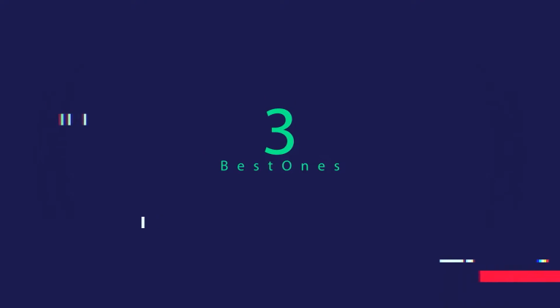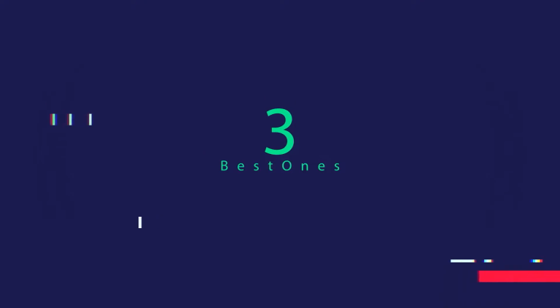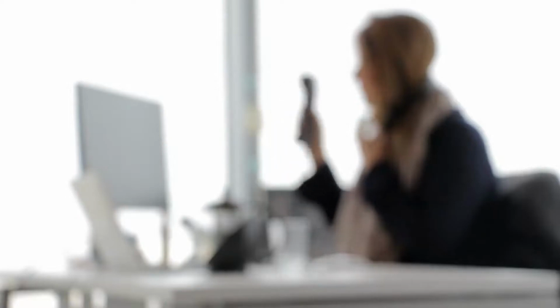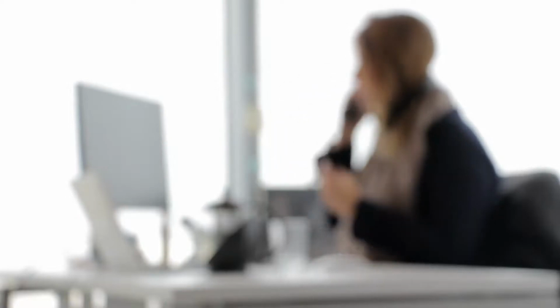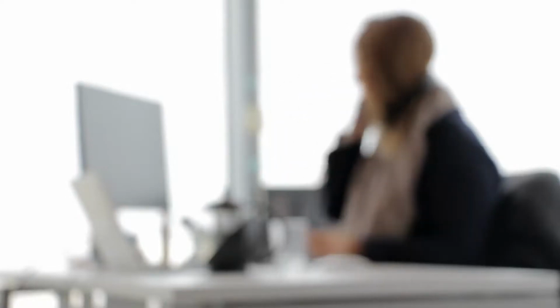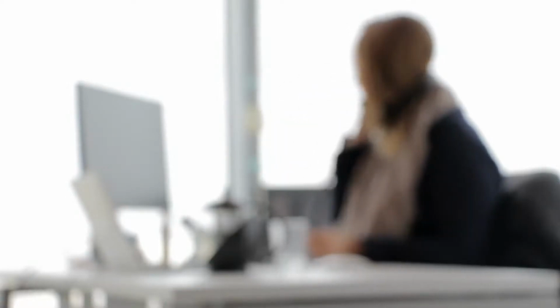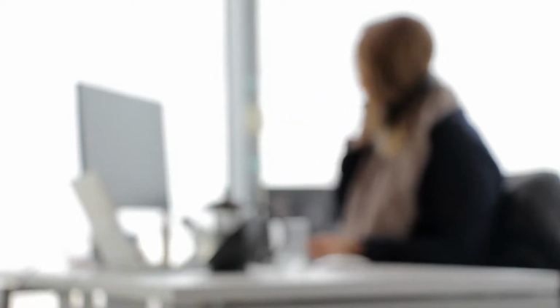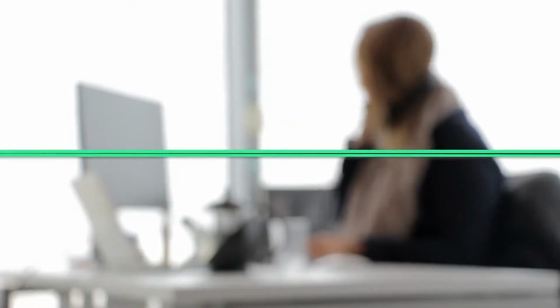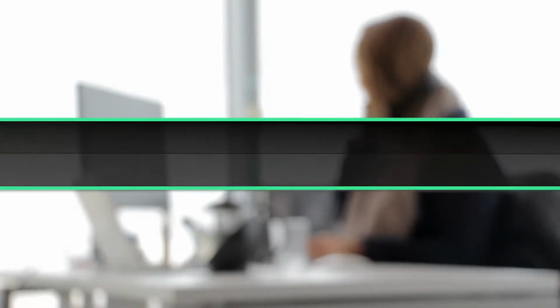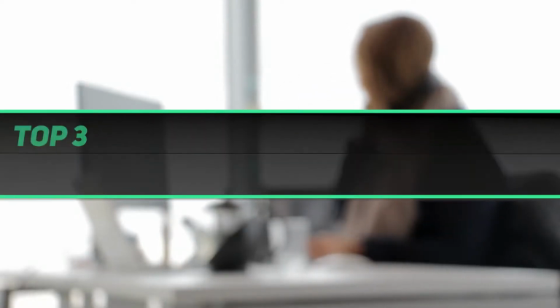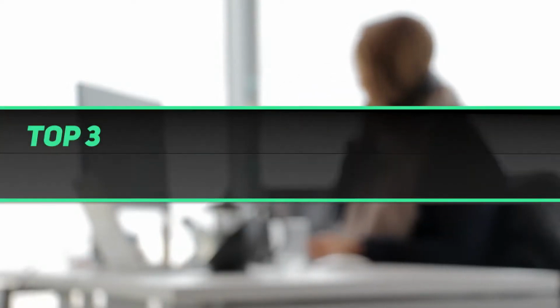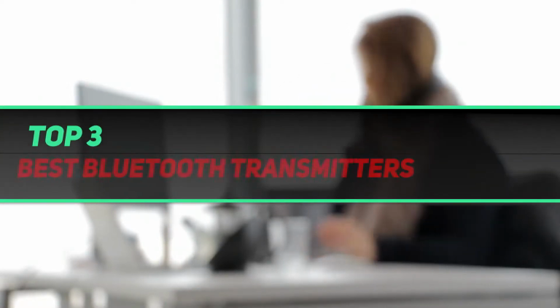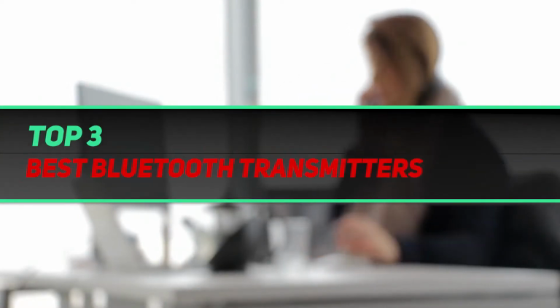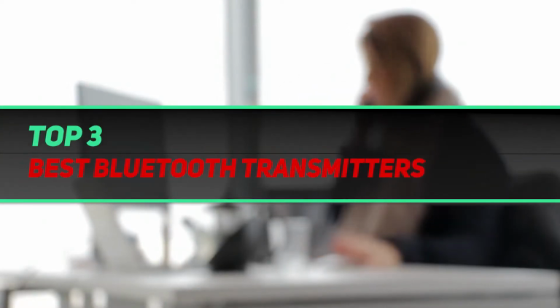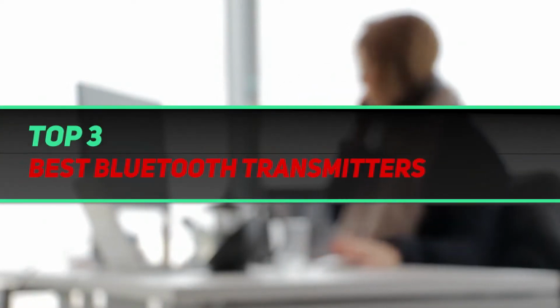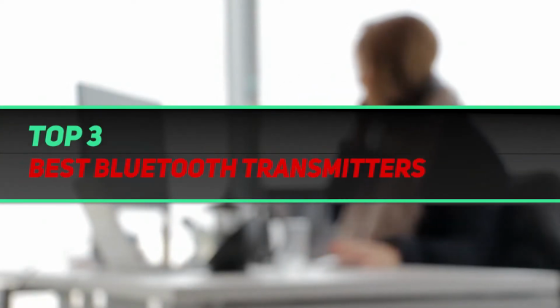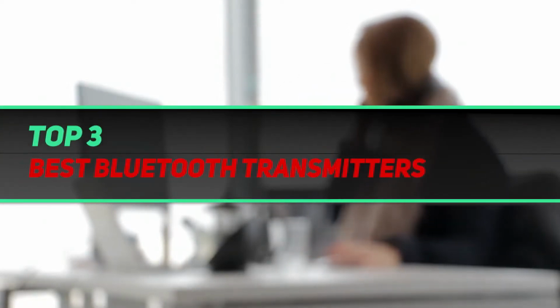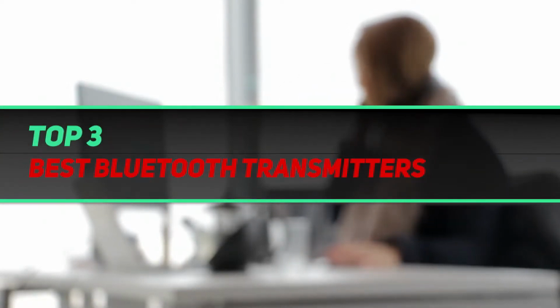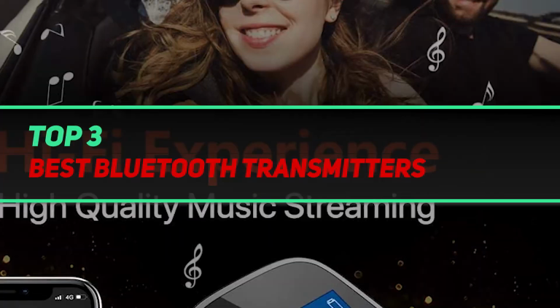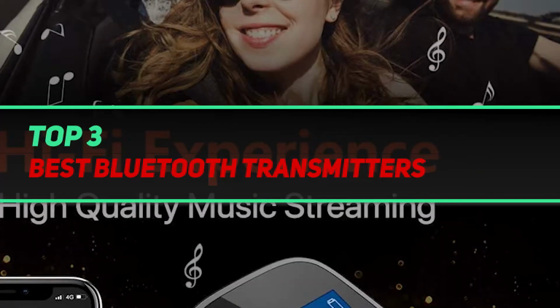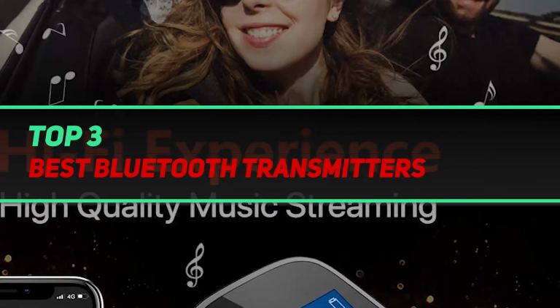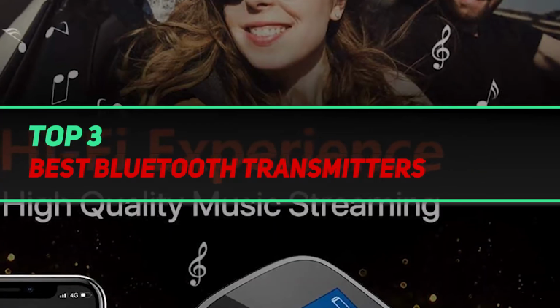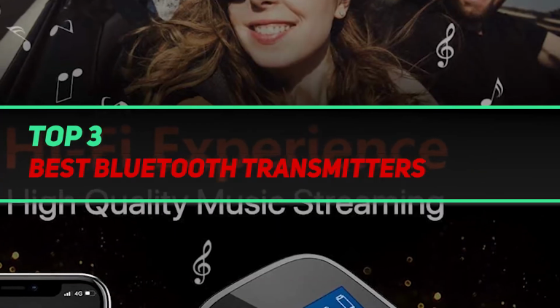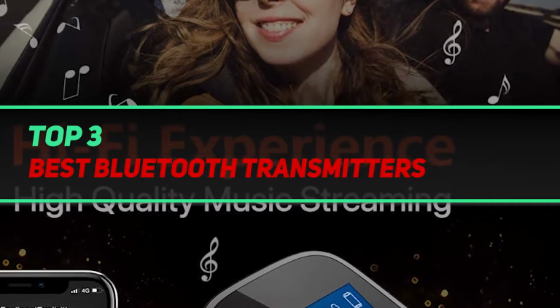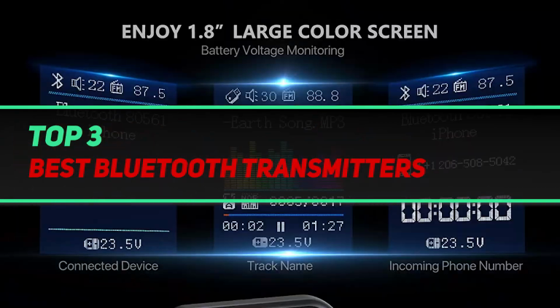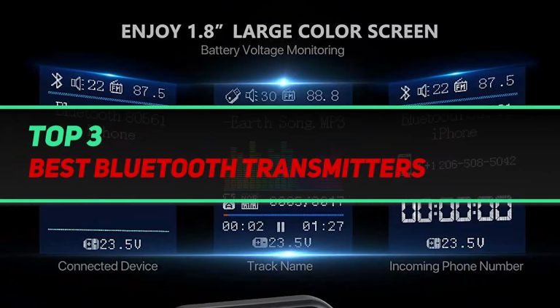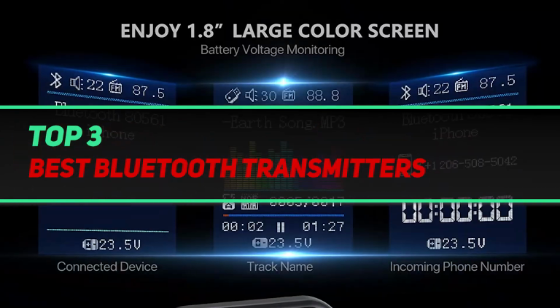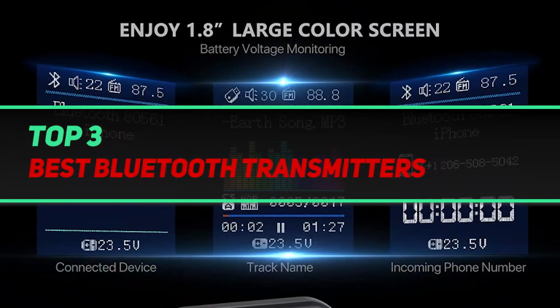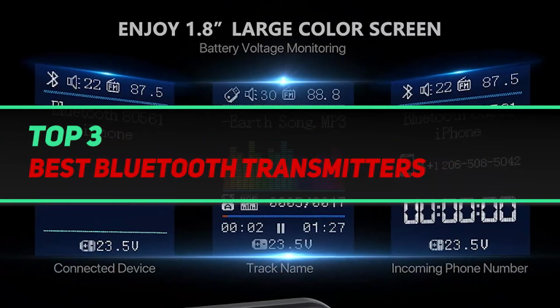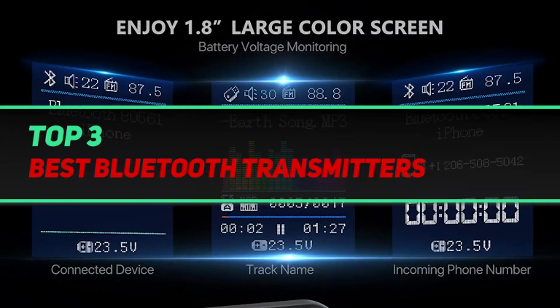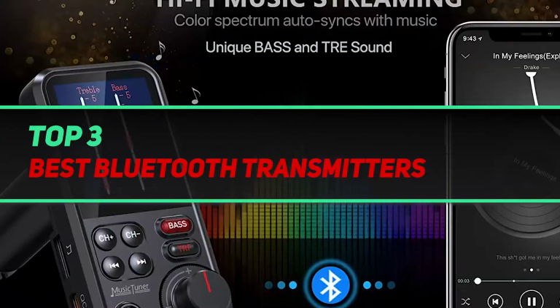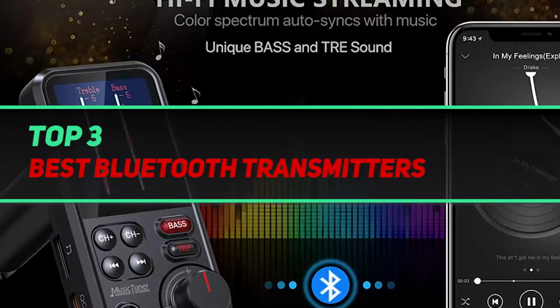Hi guys, welcome back to my channel. In today's video, we're going to check out the top 3 best Bluetooth transmitters.